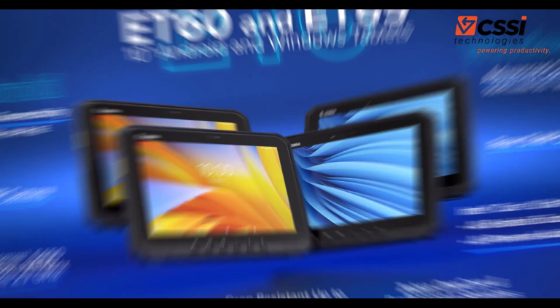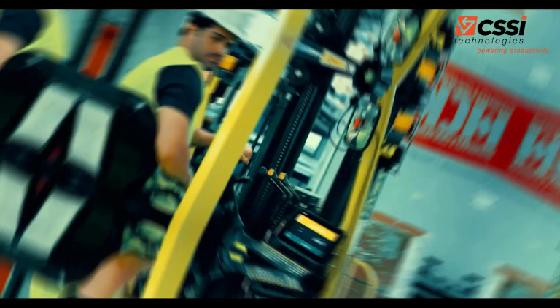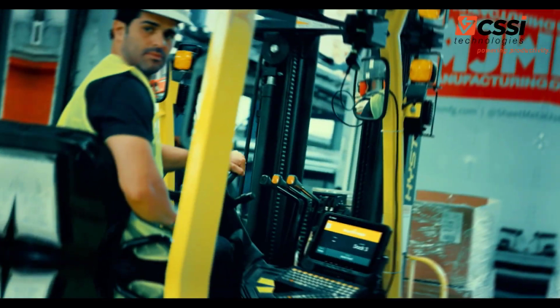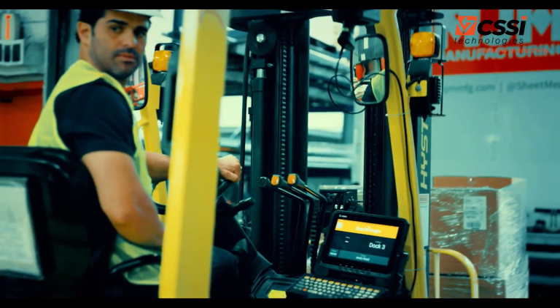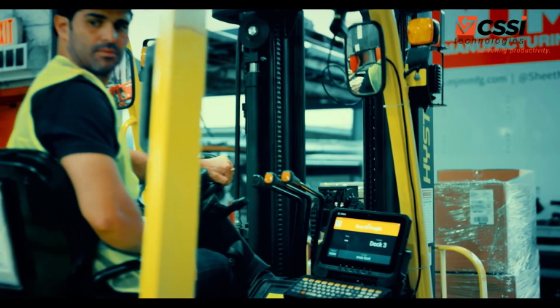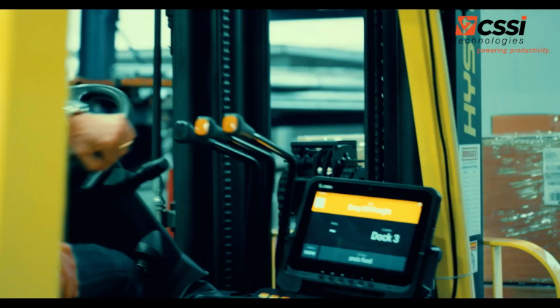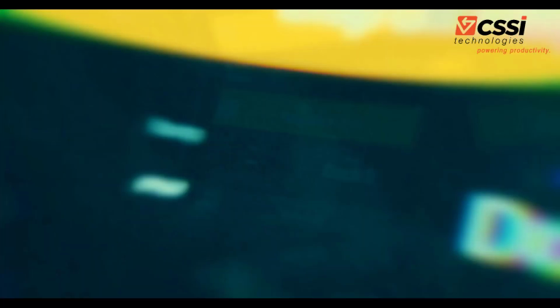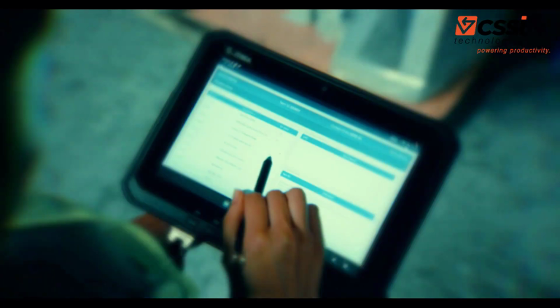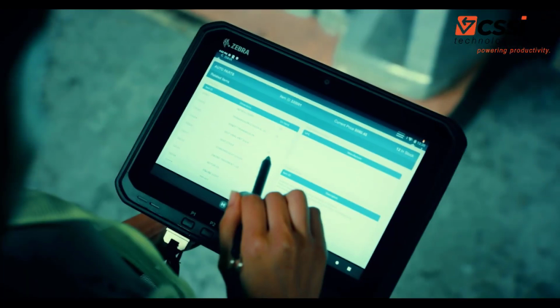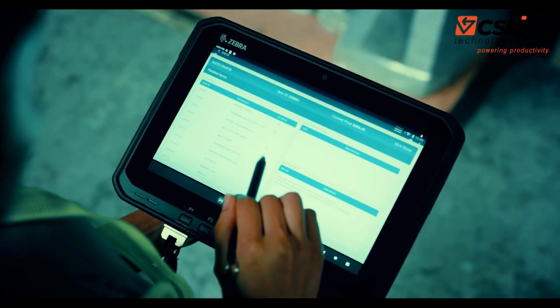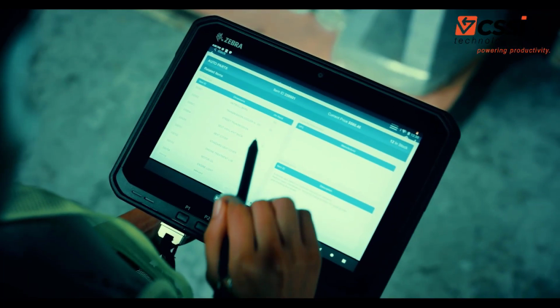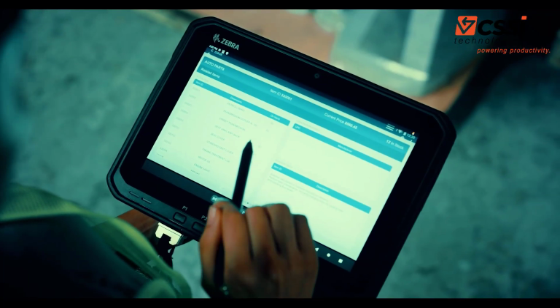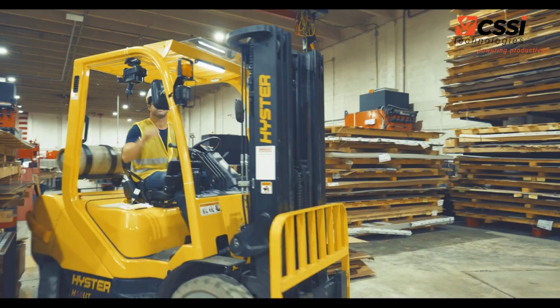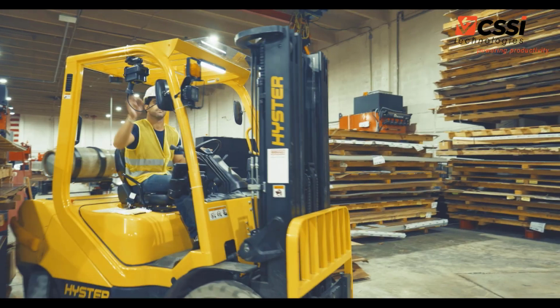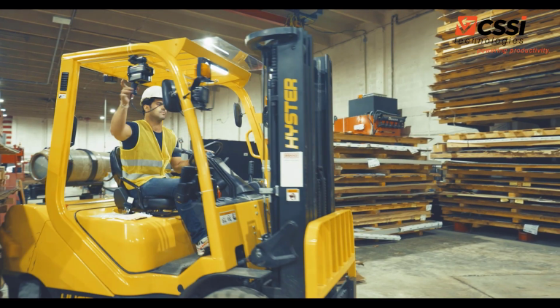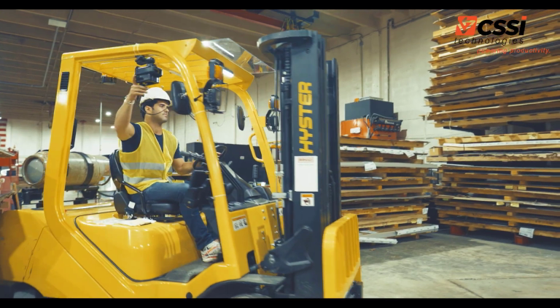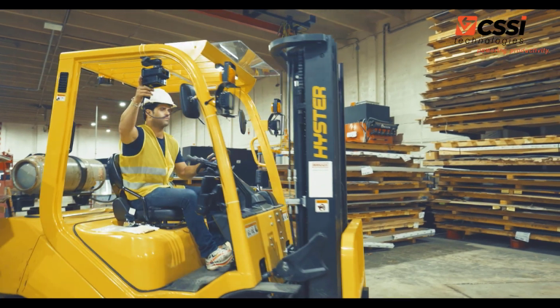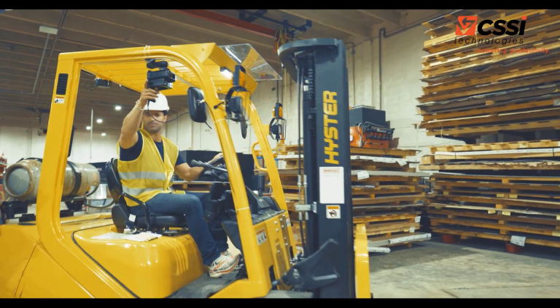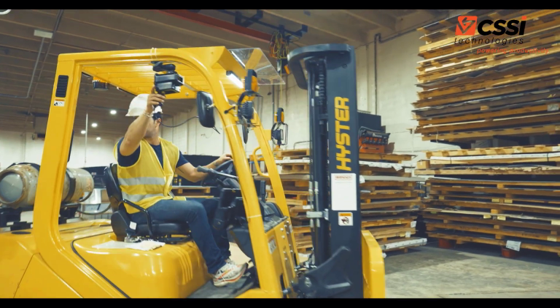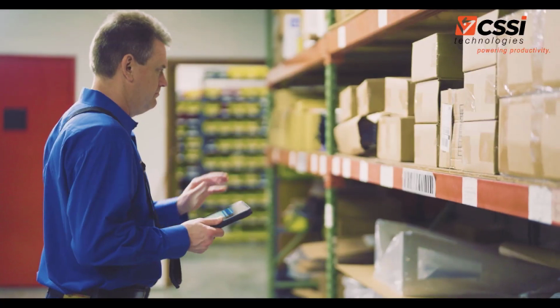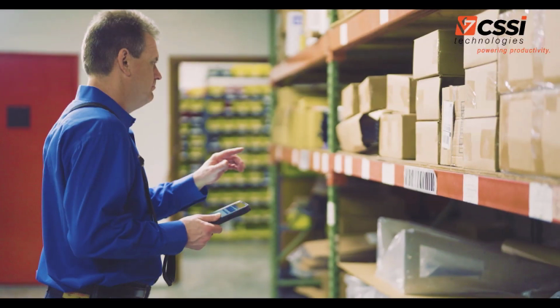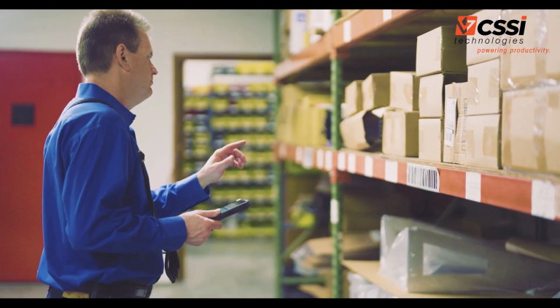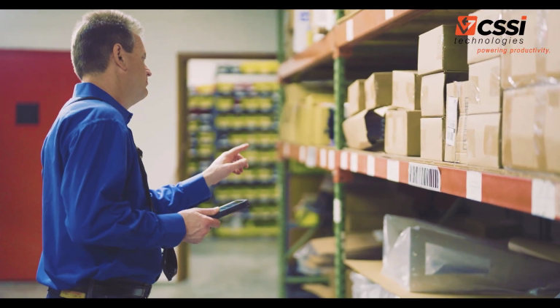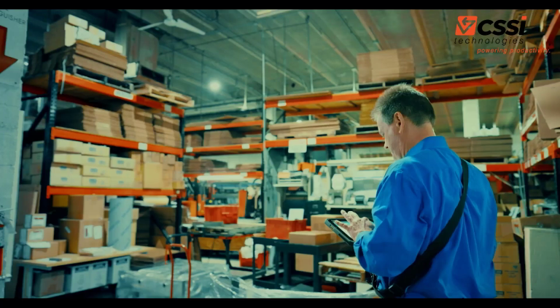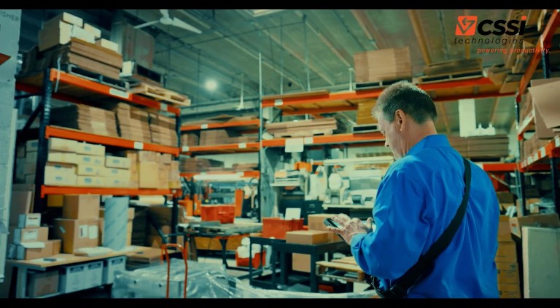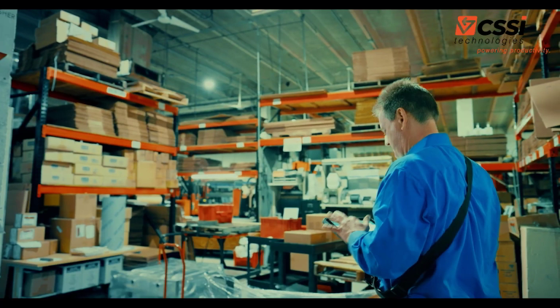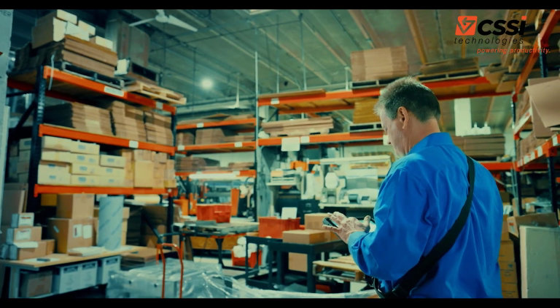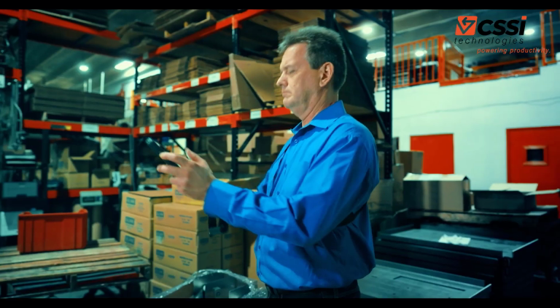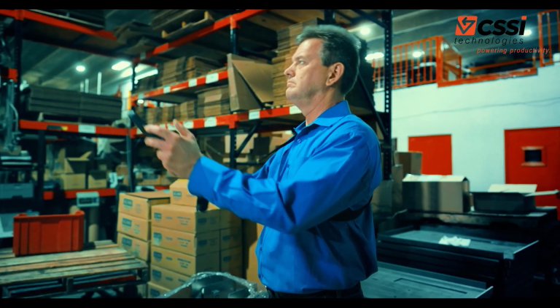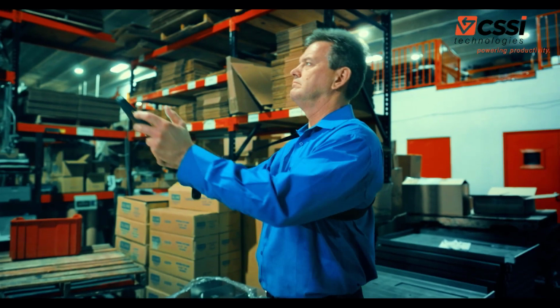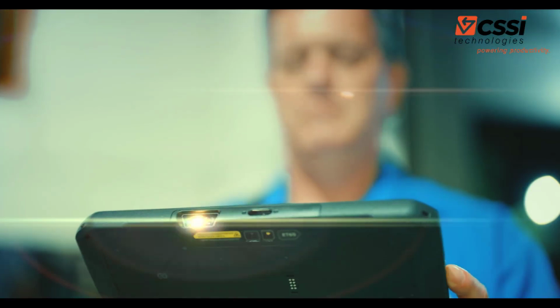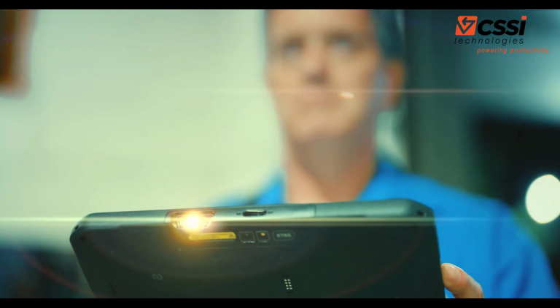More power, more versatility, more abilities, and more connectivity.